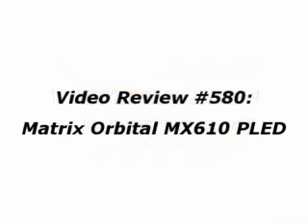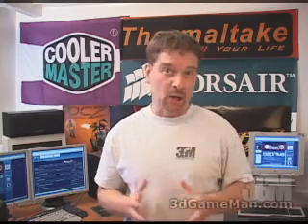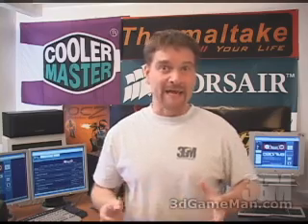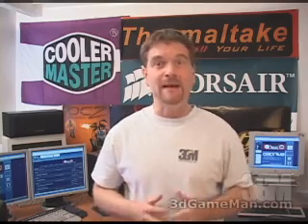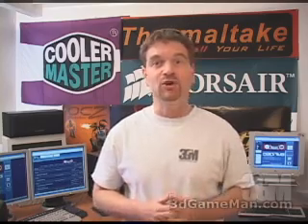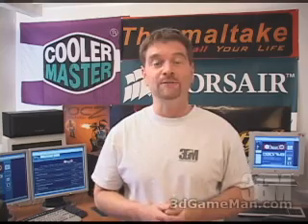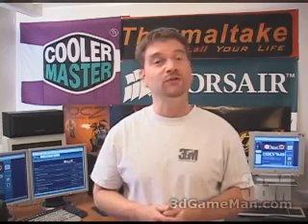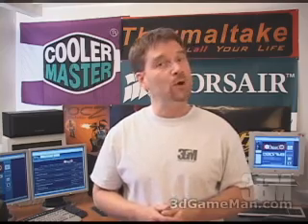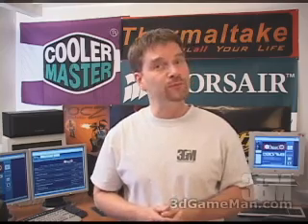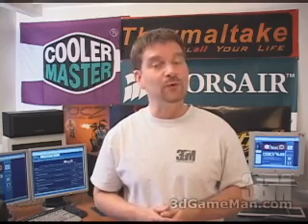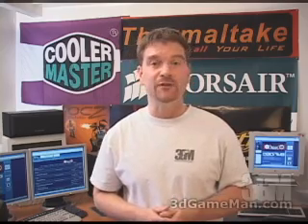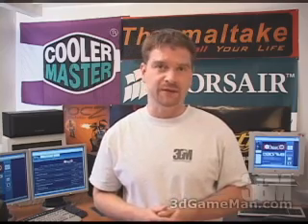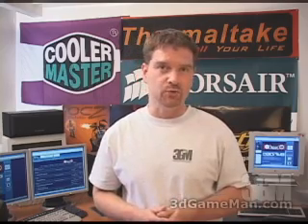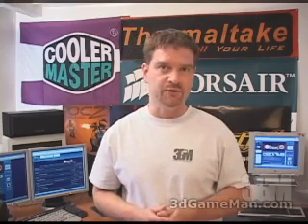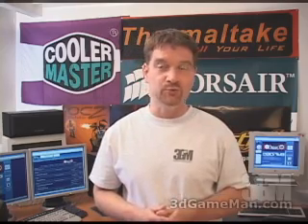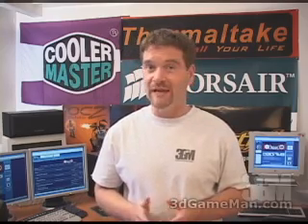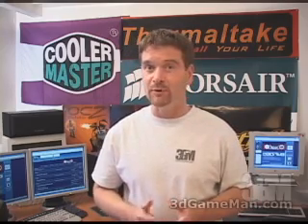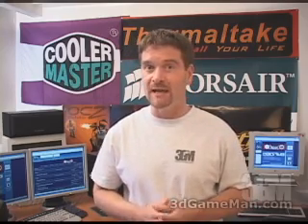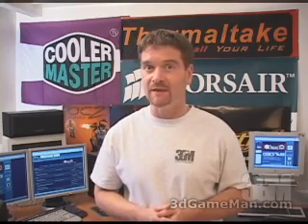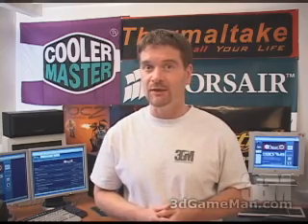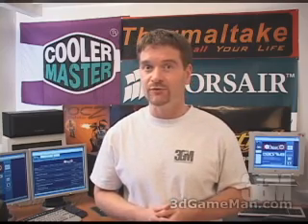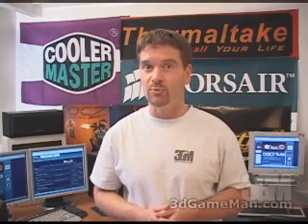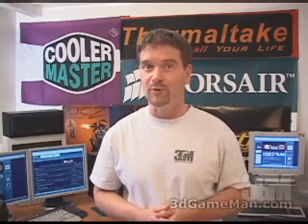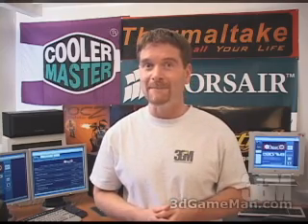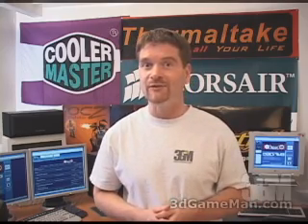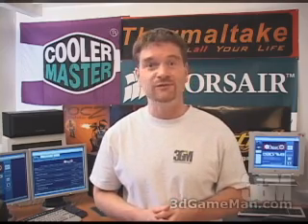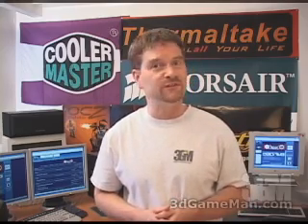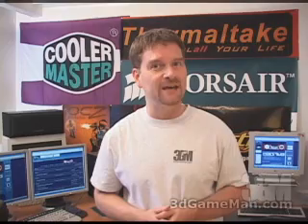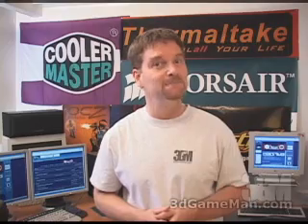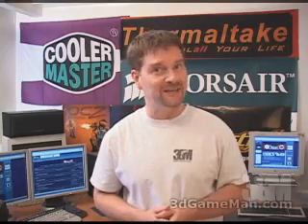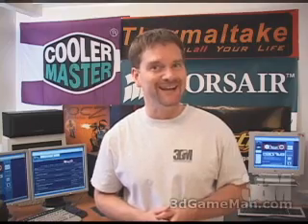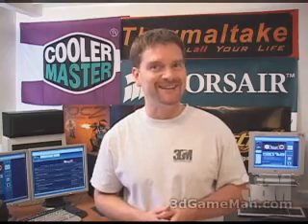Hello again, my name is Rodney Reynolds and welcome to another video review. Today I'm looking at the Matrix Orbital MX610P LED.